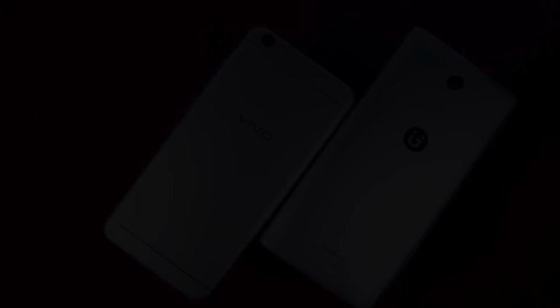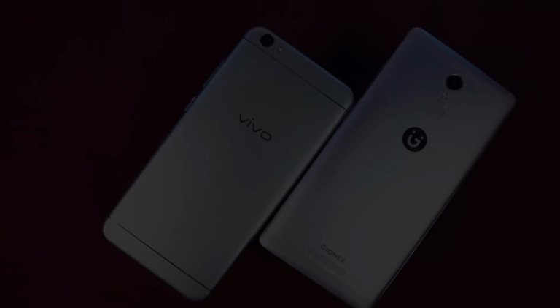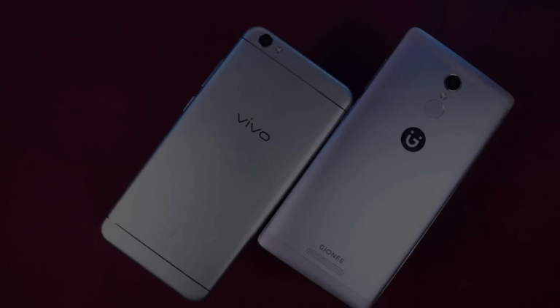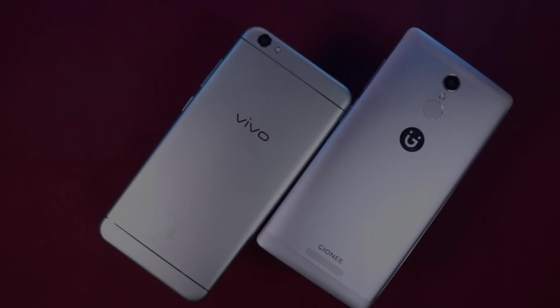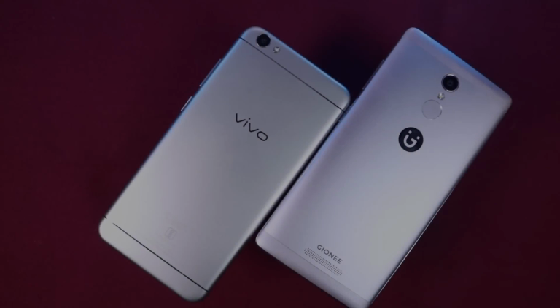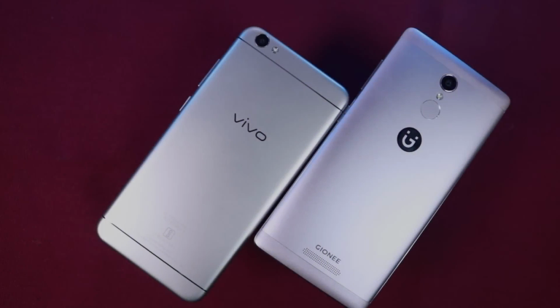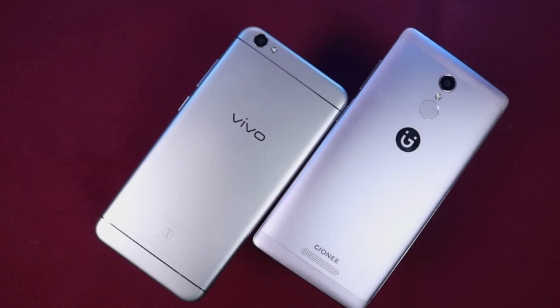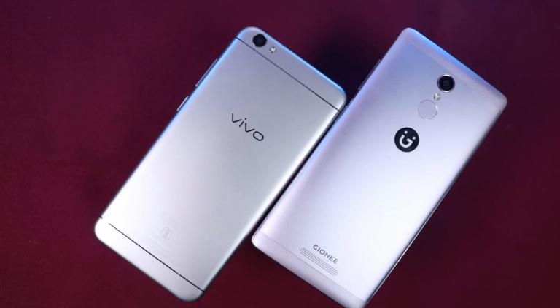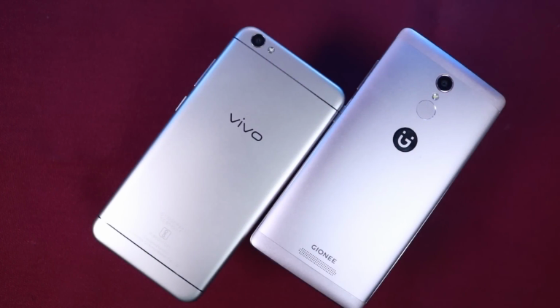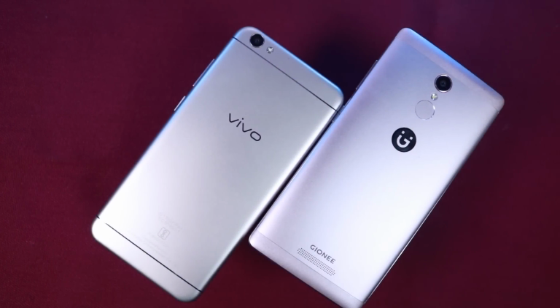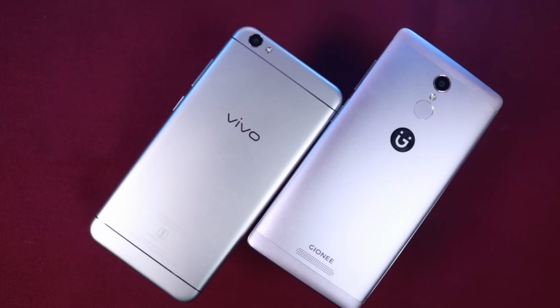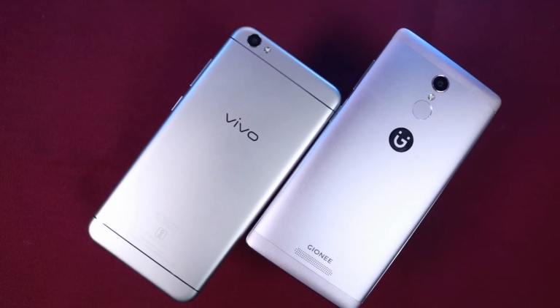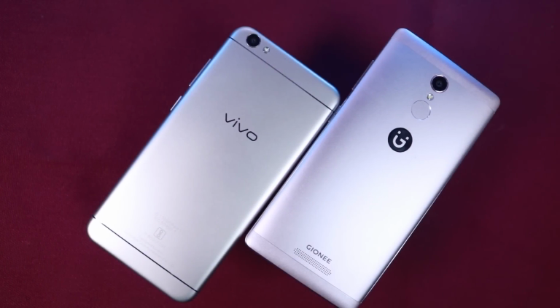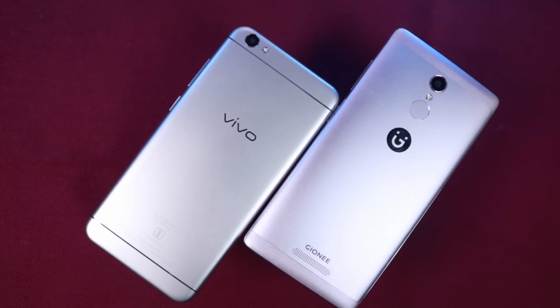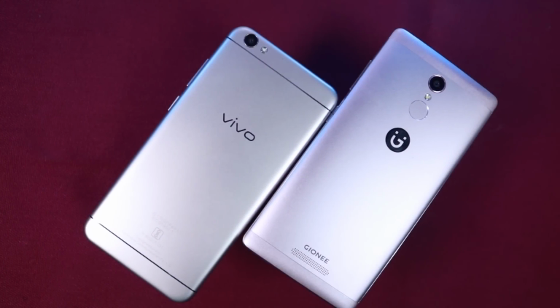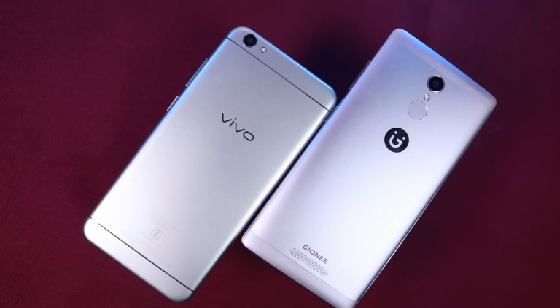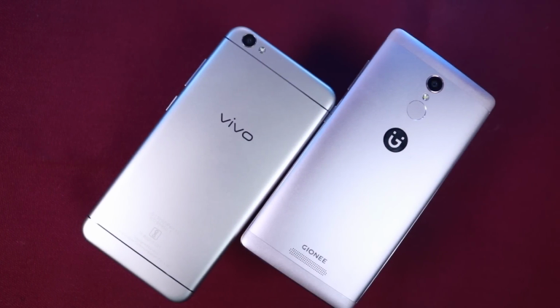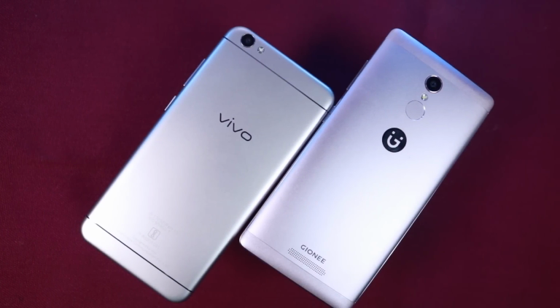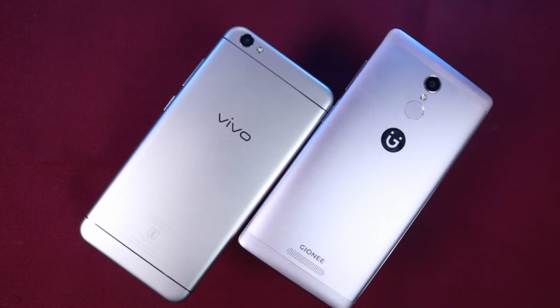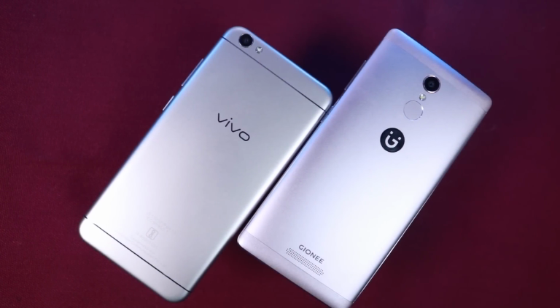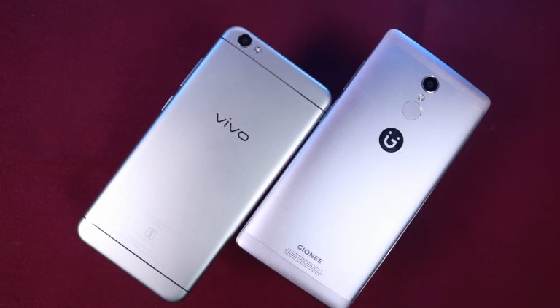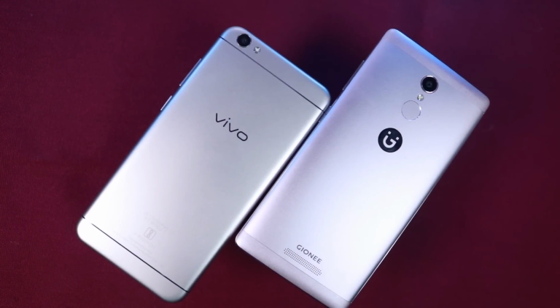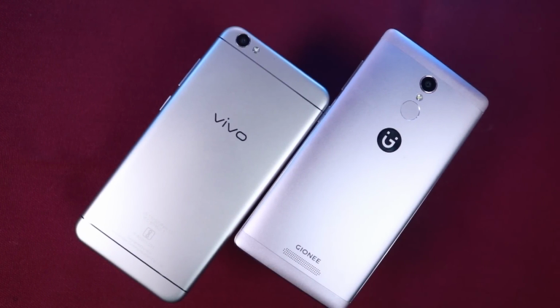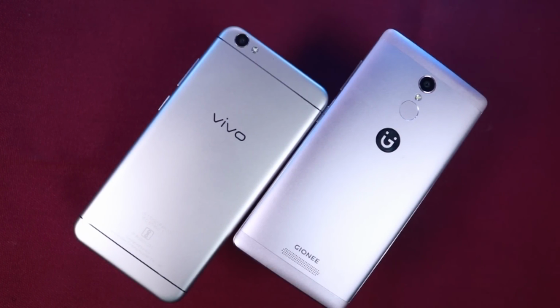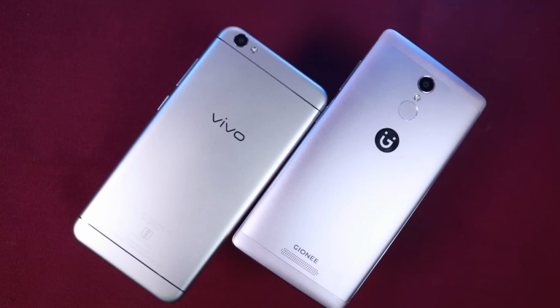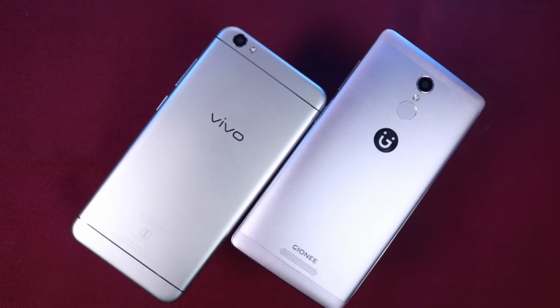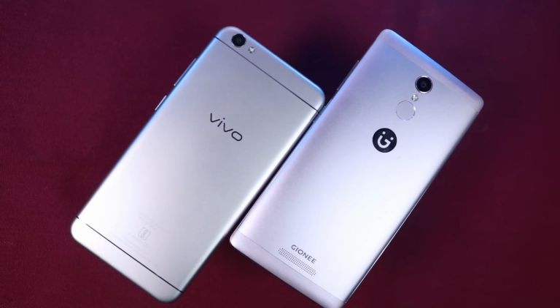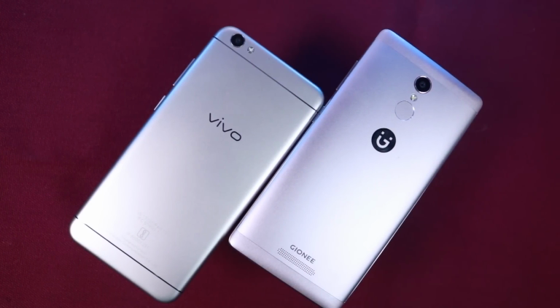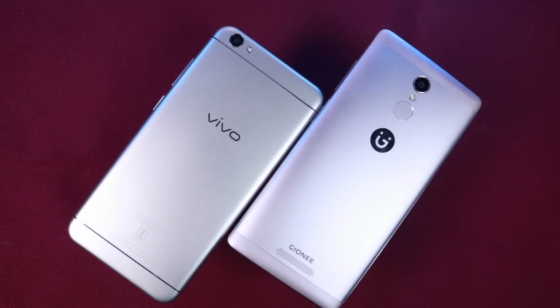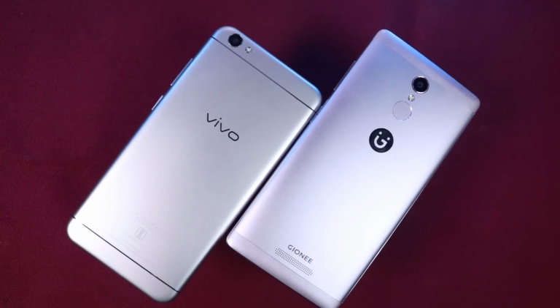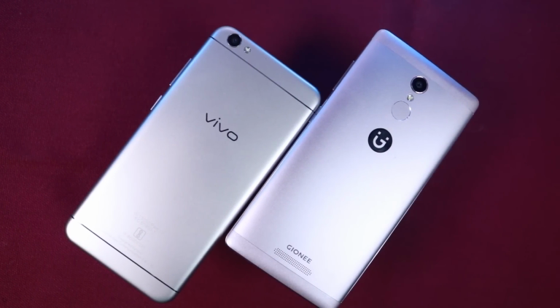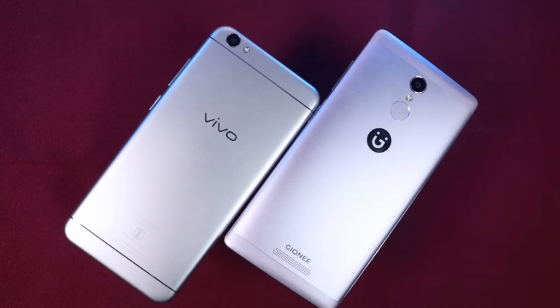What's up everyone, I am Nikol from Greedy Tech, and this is the speed test between Vivo V5 and Gioni S6s.